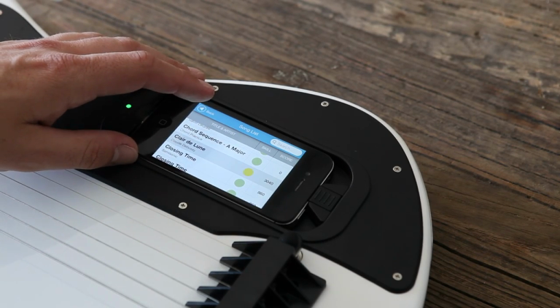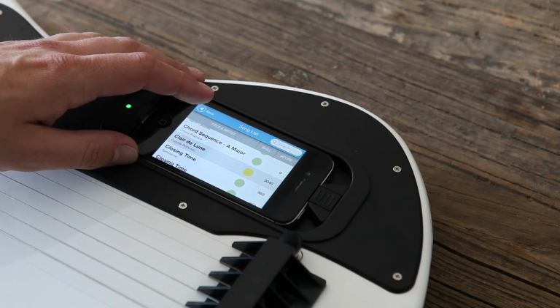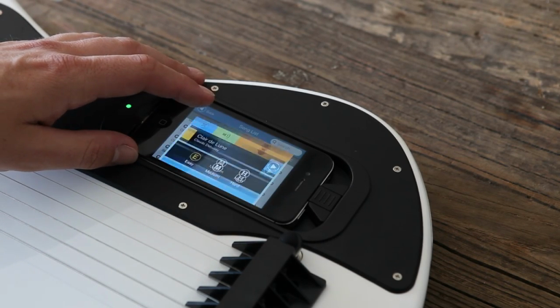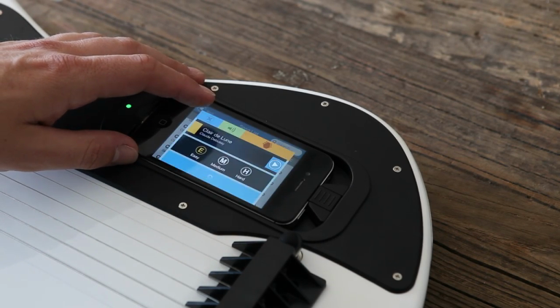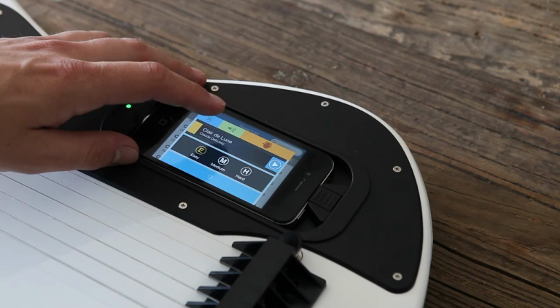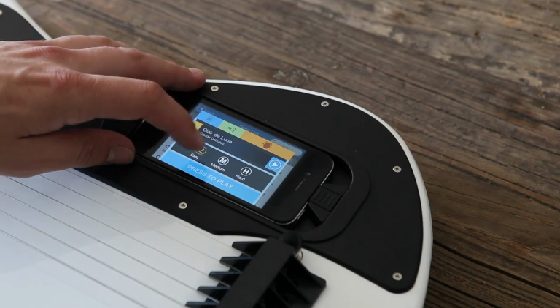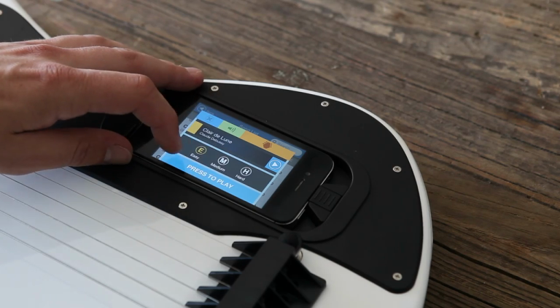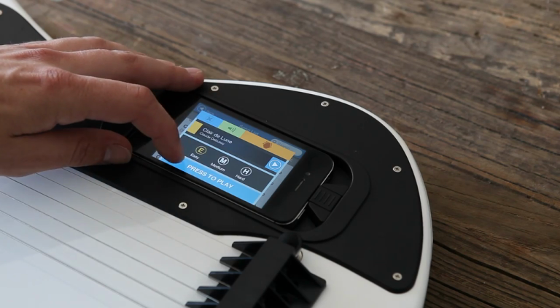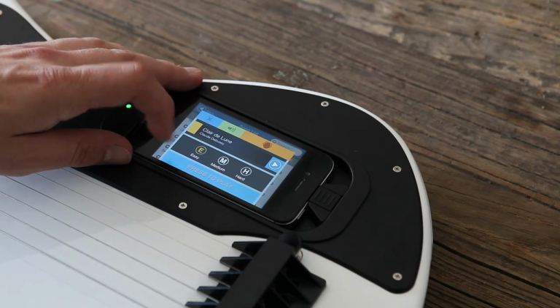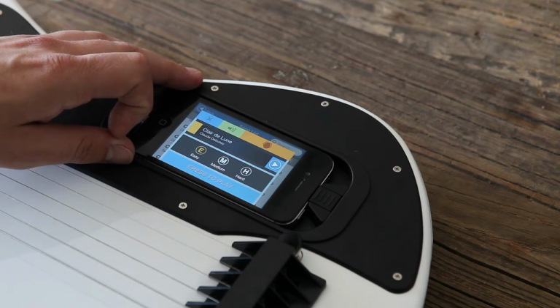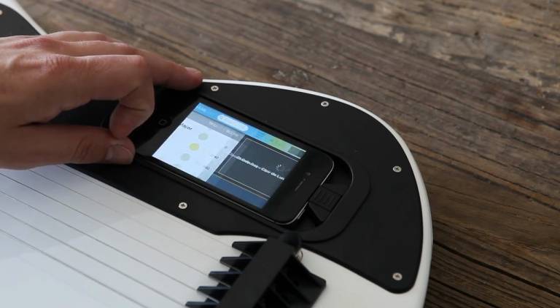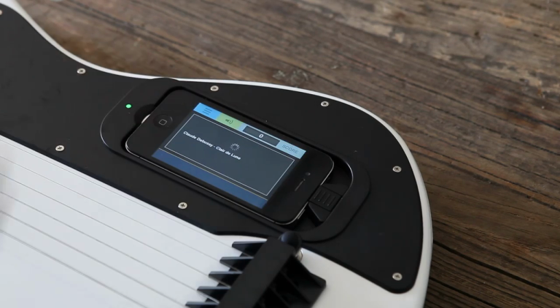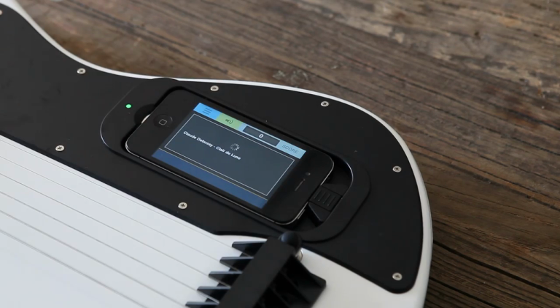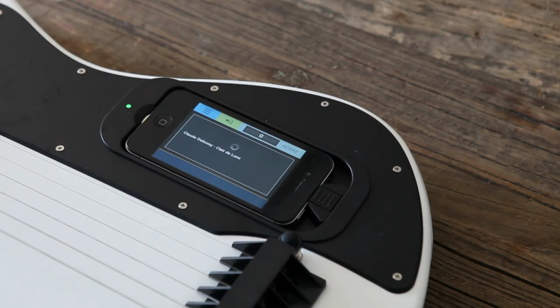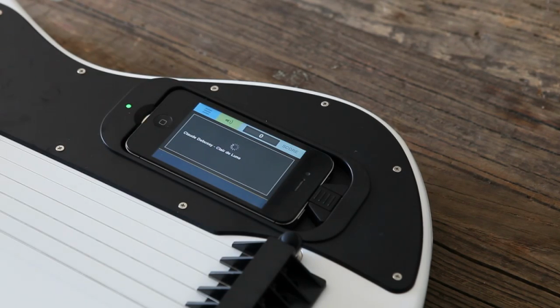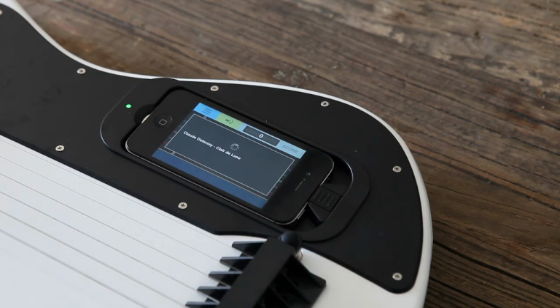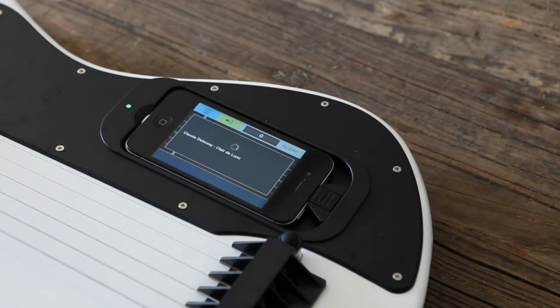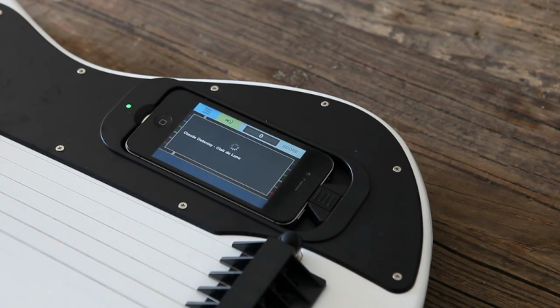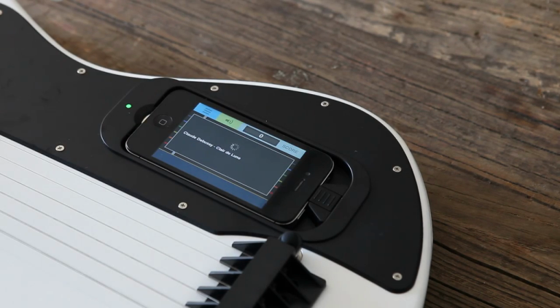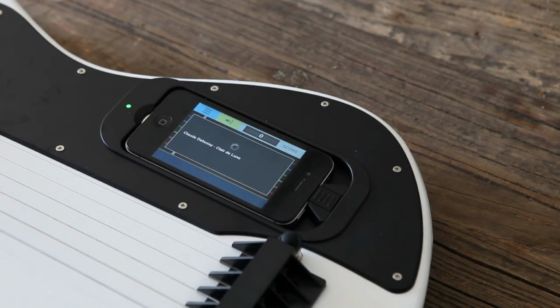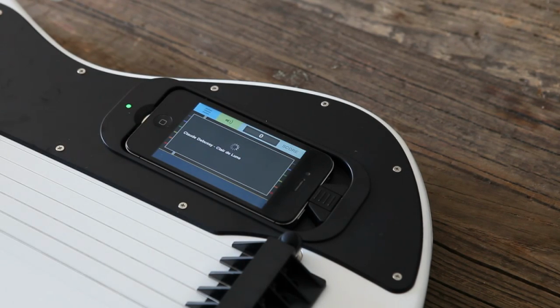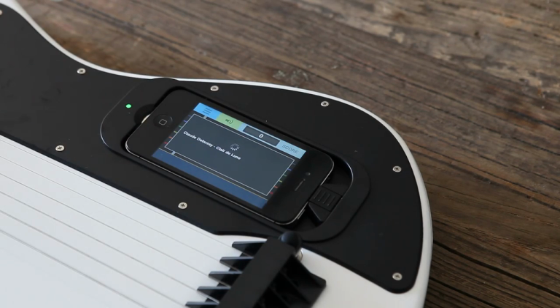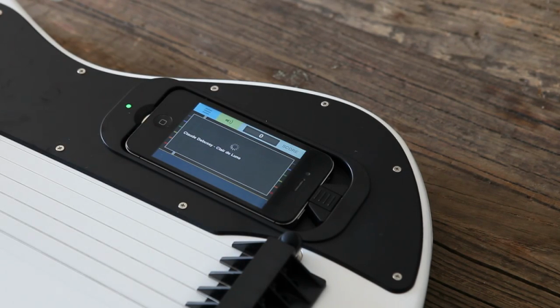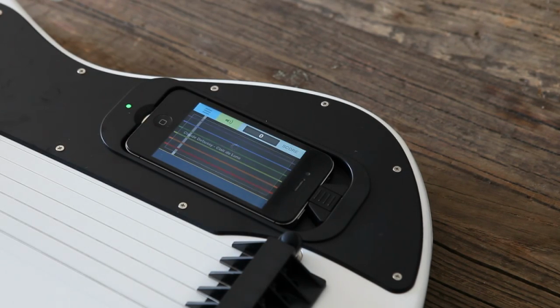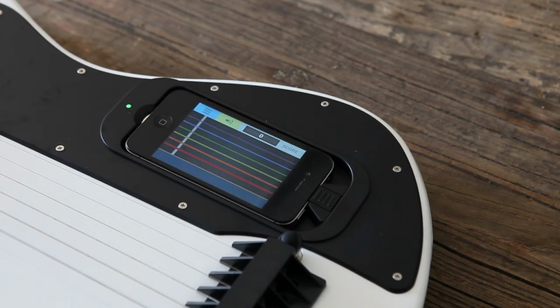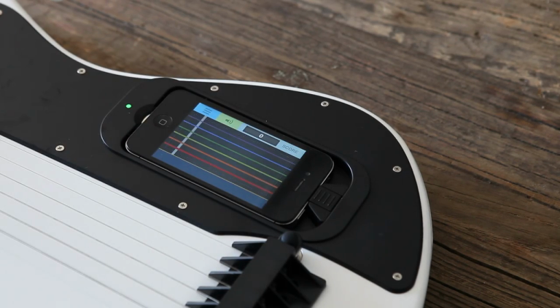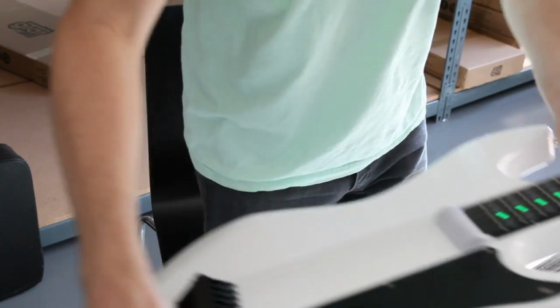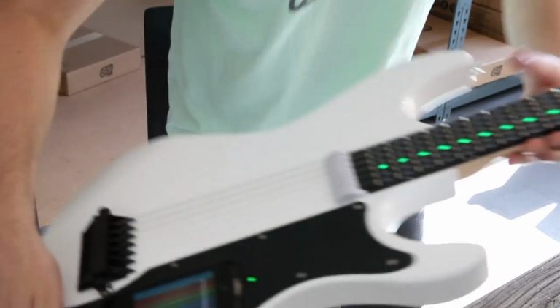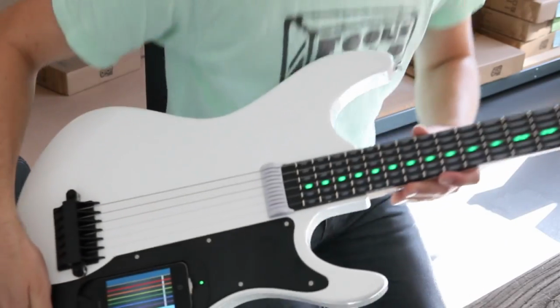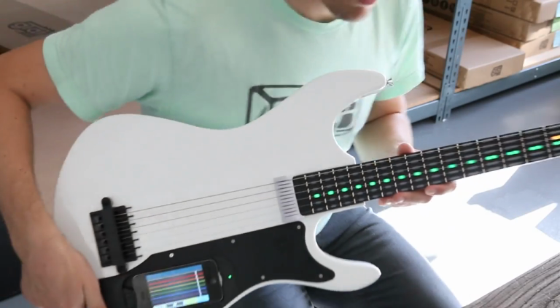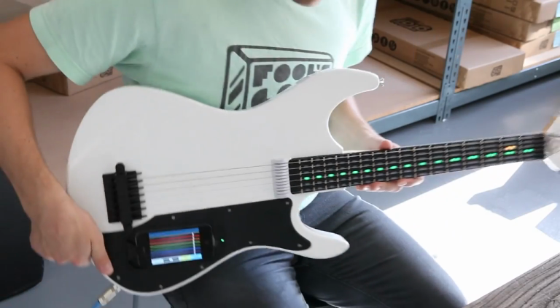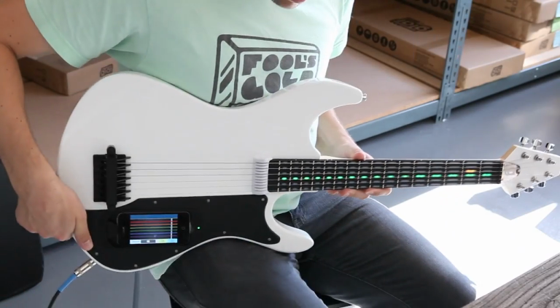We'll start off in easy mode. Here the Gtar will light up every note you're supposed to play, but it only requires you to pluck the right strings.